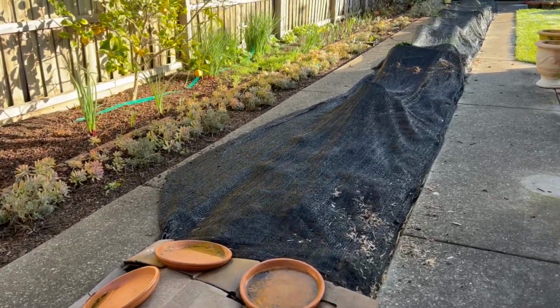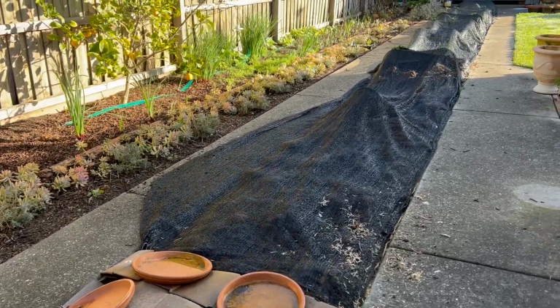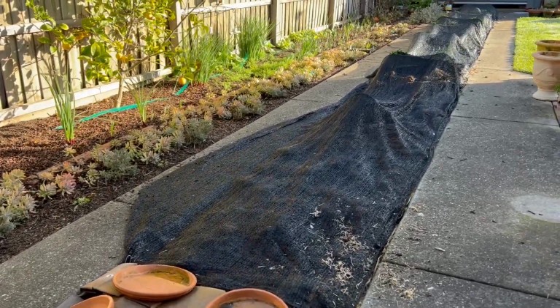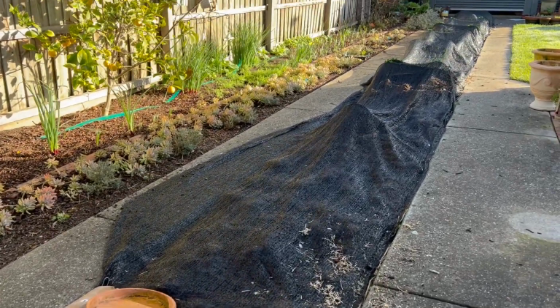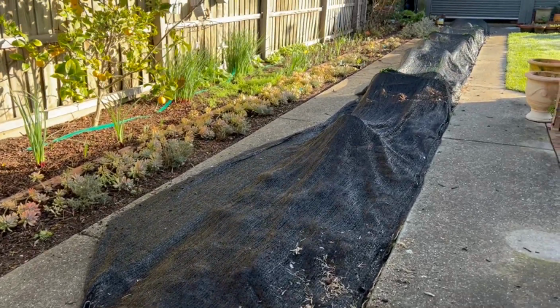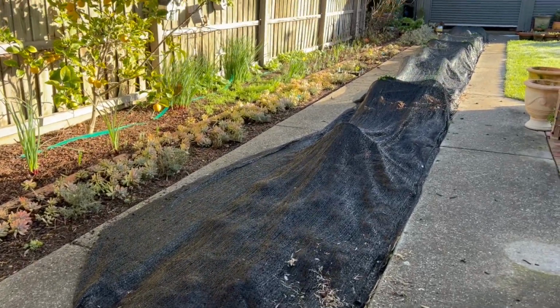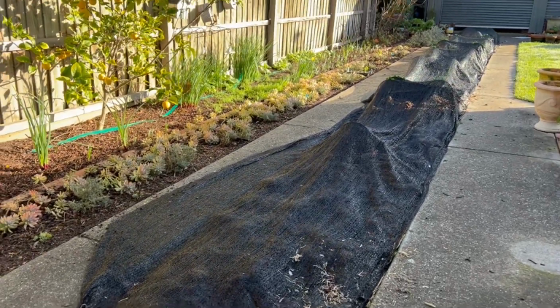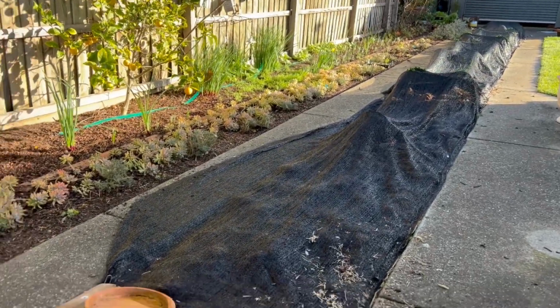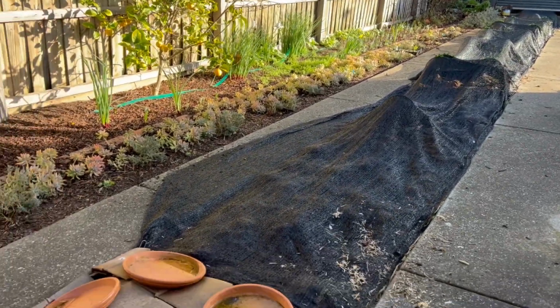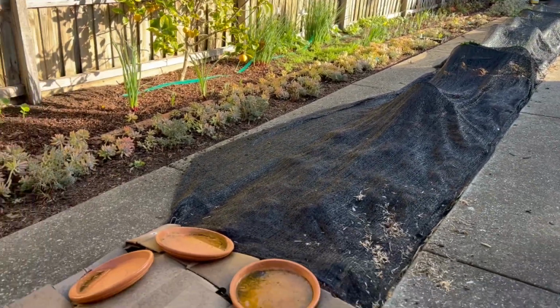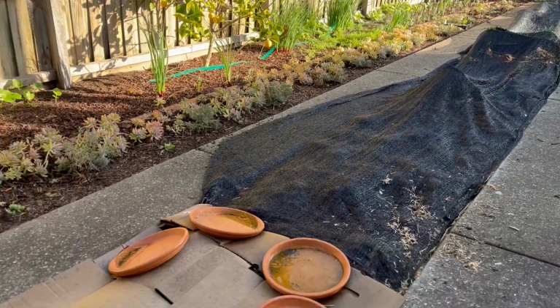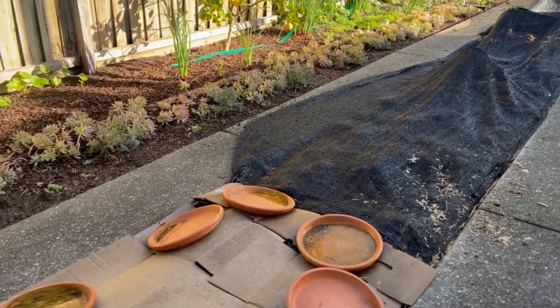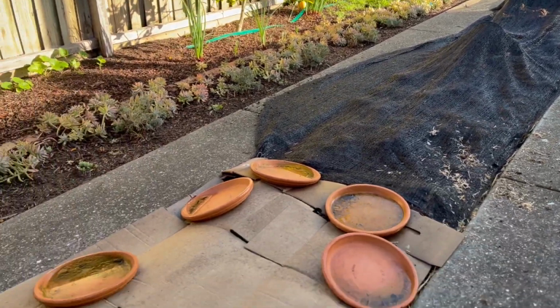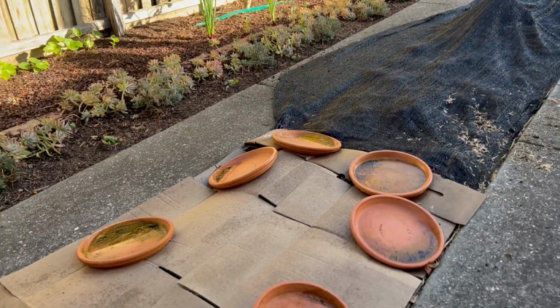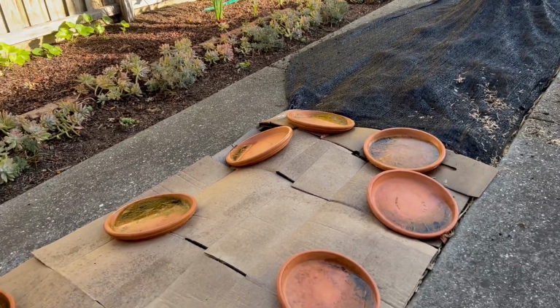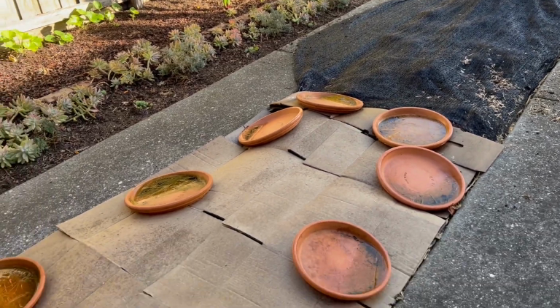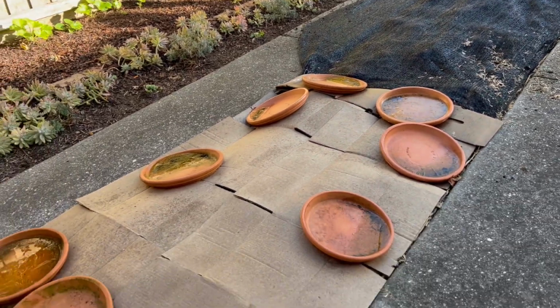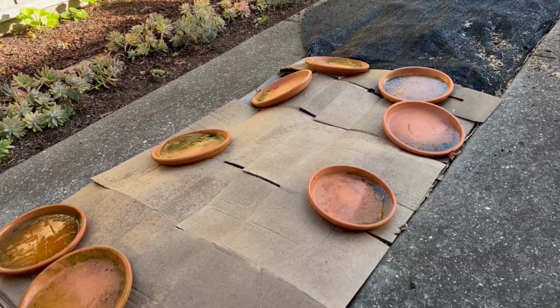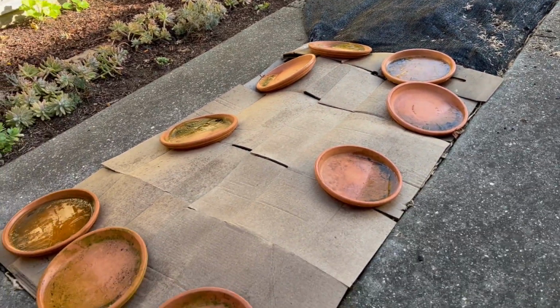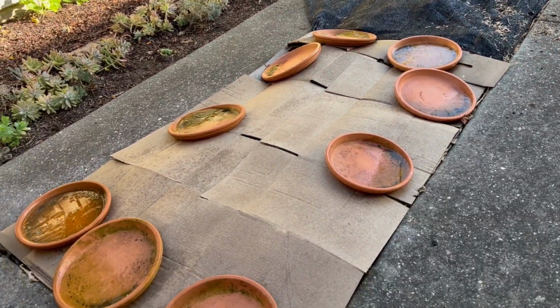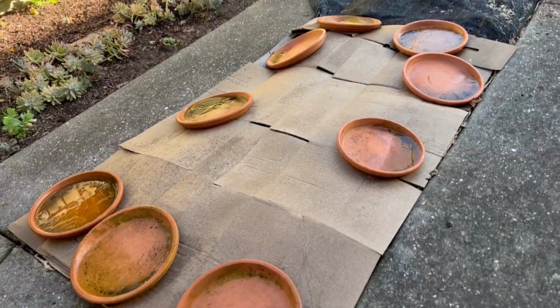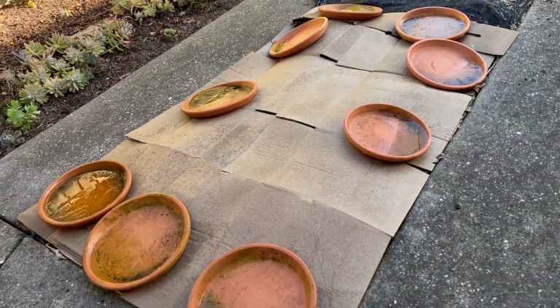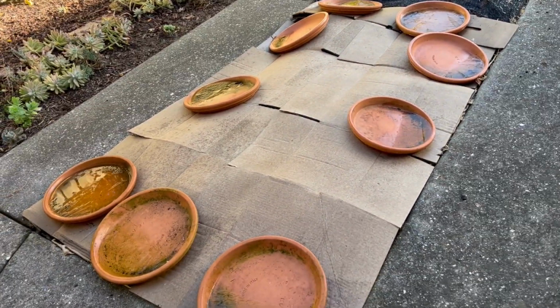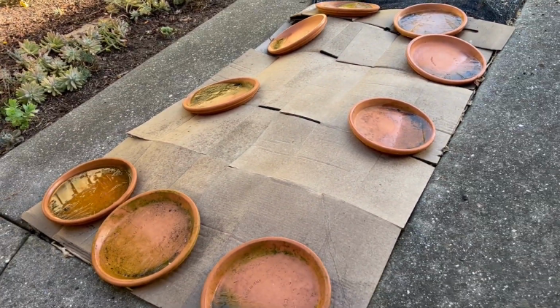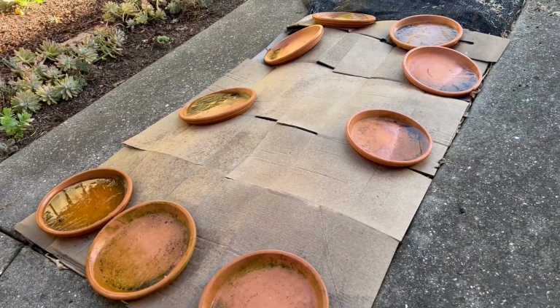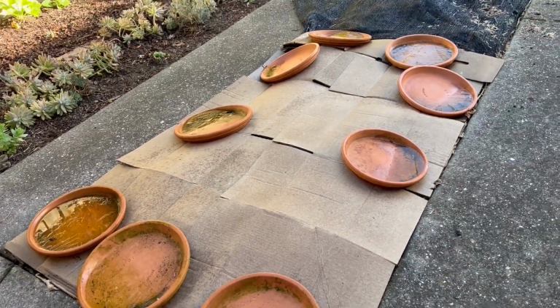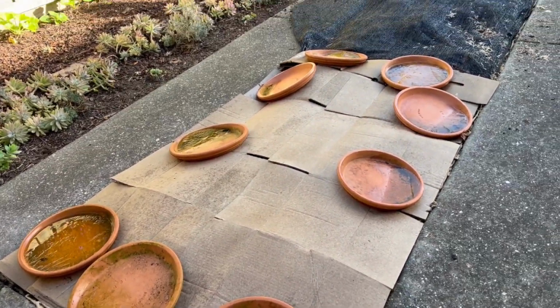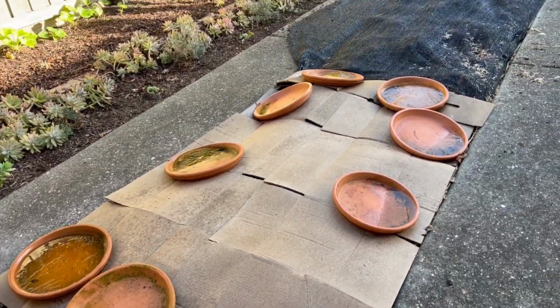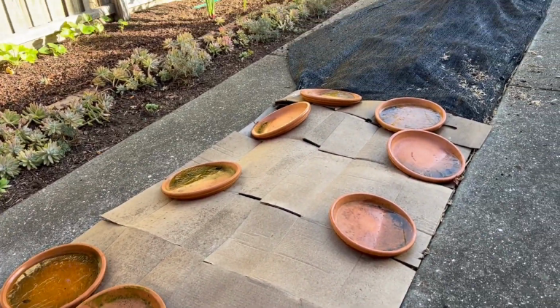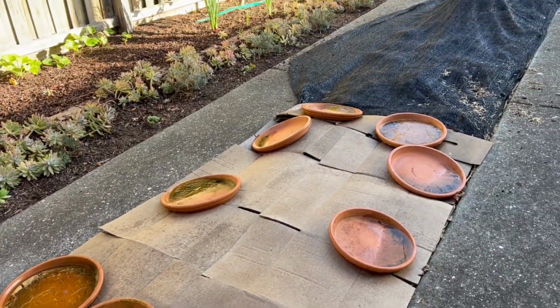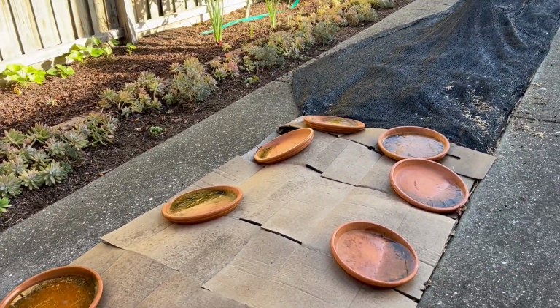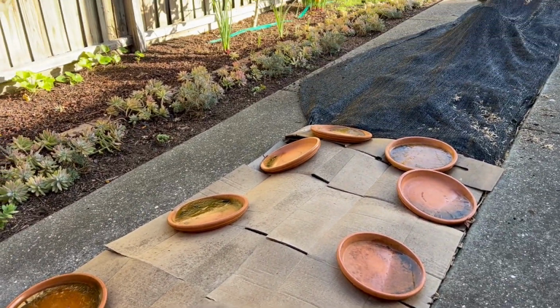I'm taking out the strawberry bed along here. I'm going to refresh that with new strawberries — it's been in a few years and it's time to change them over.